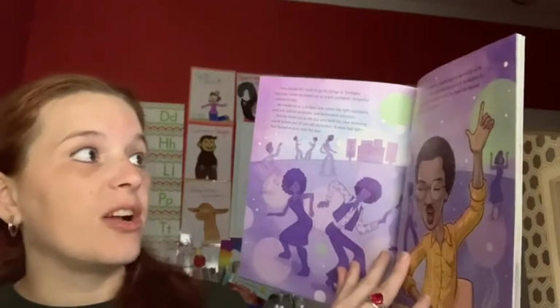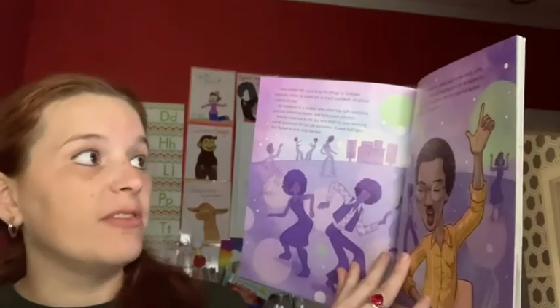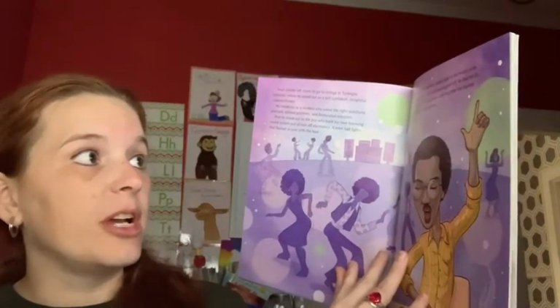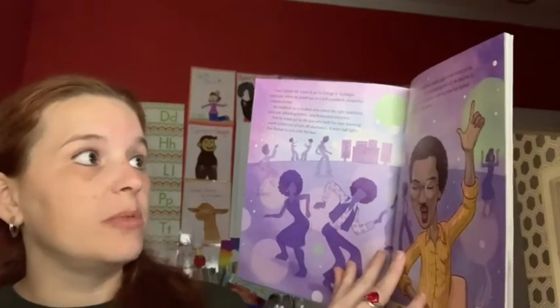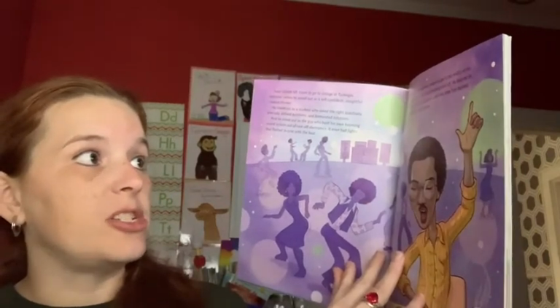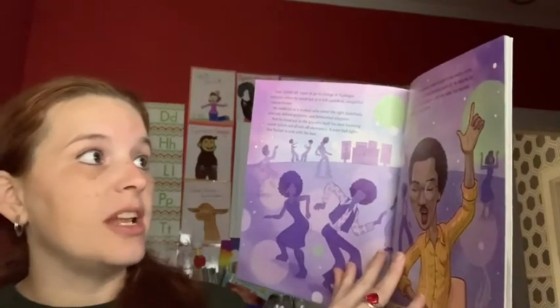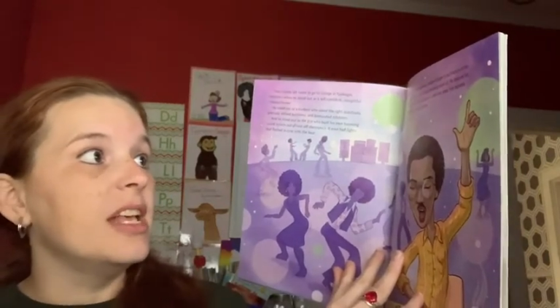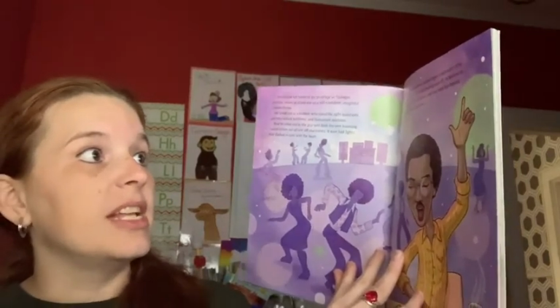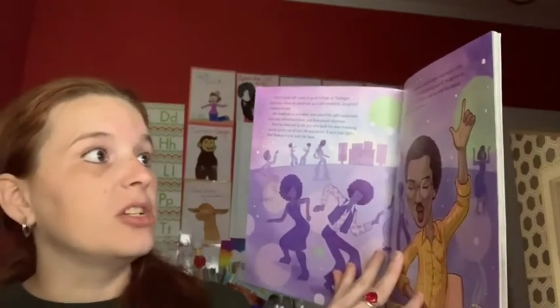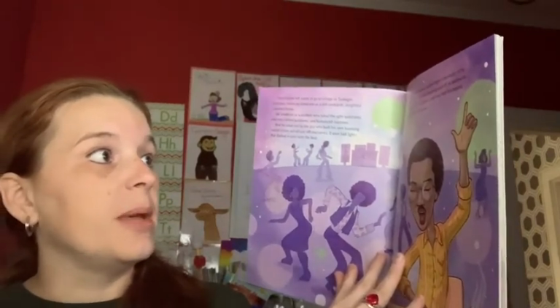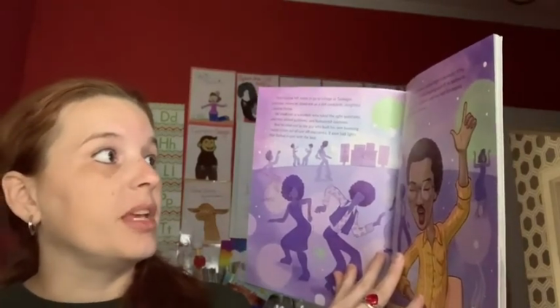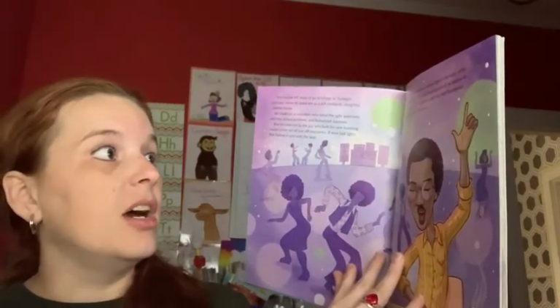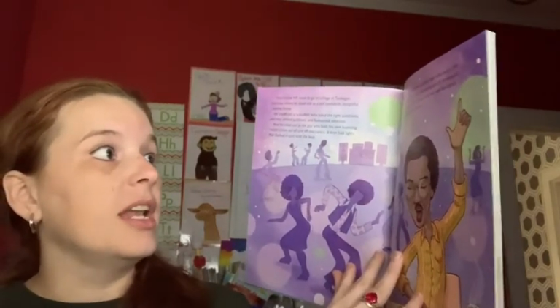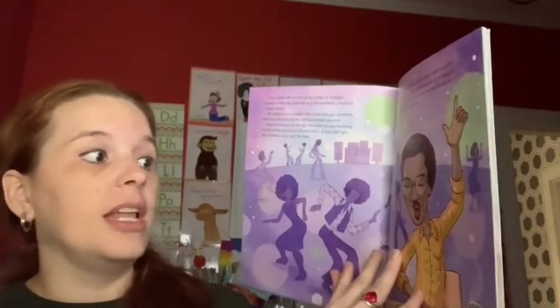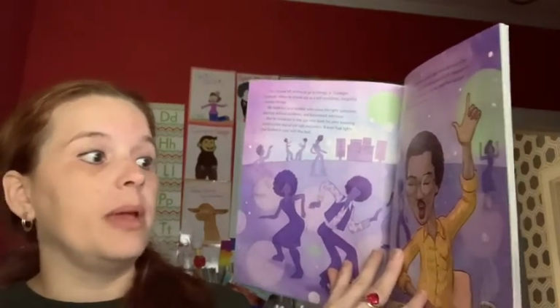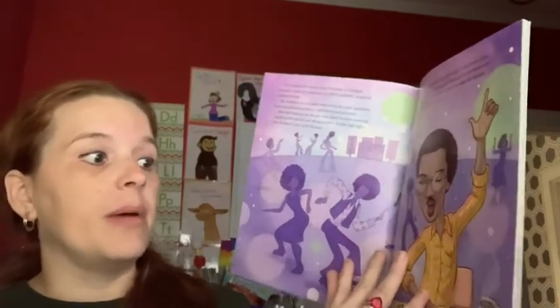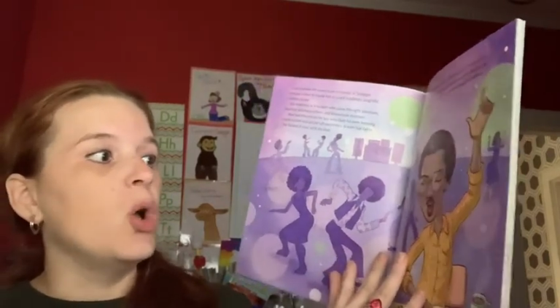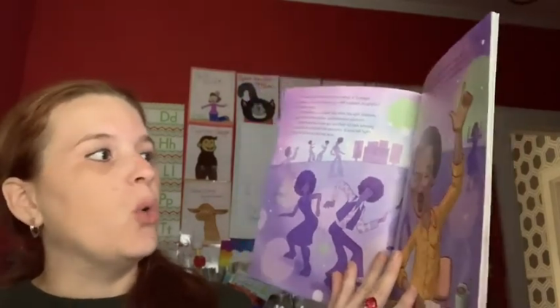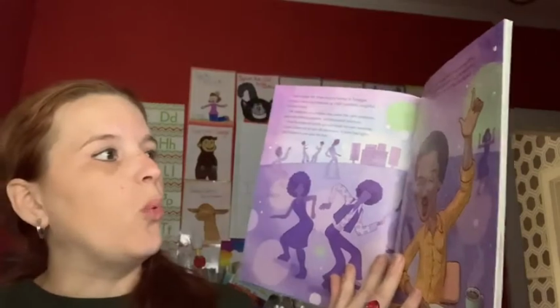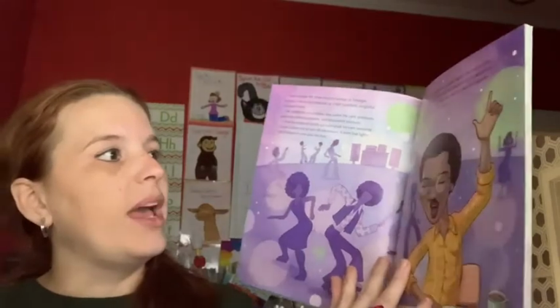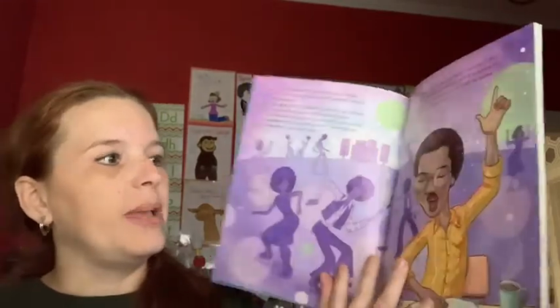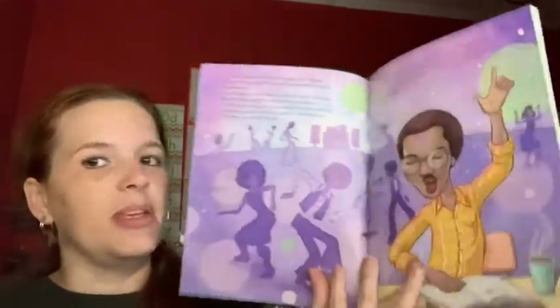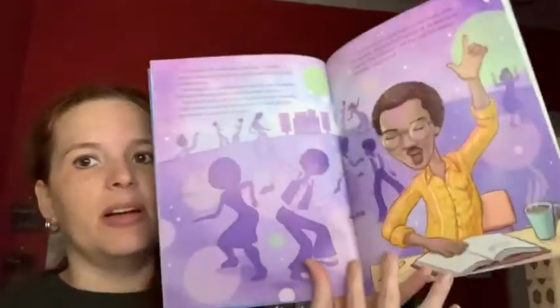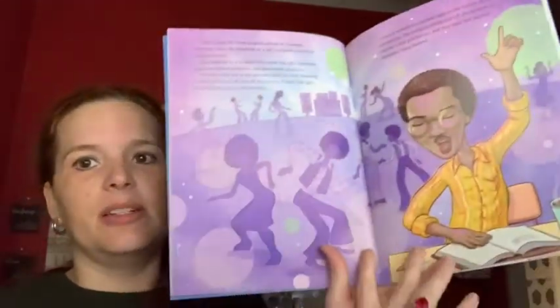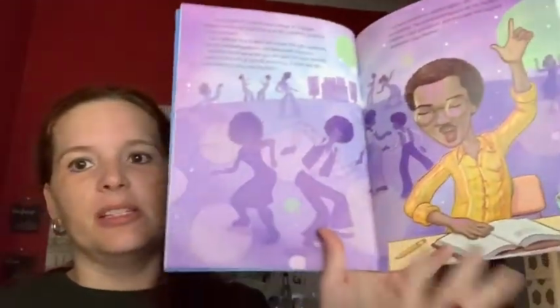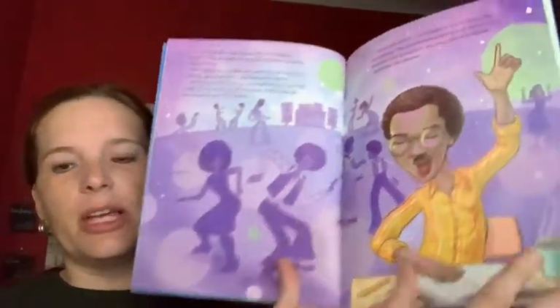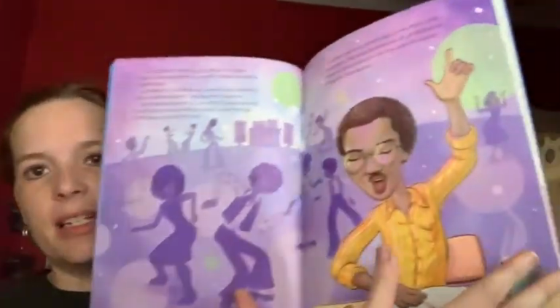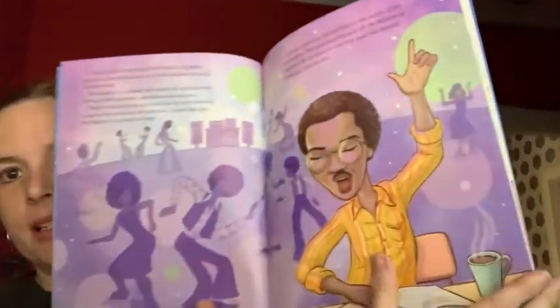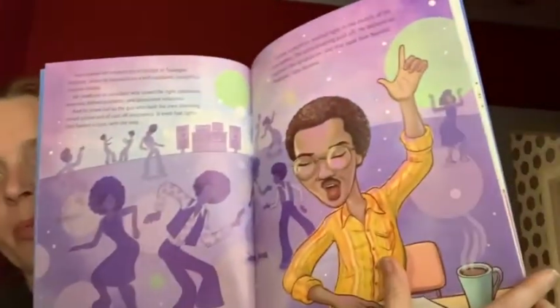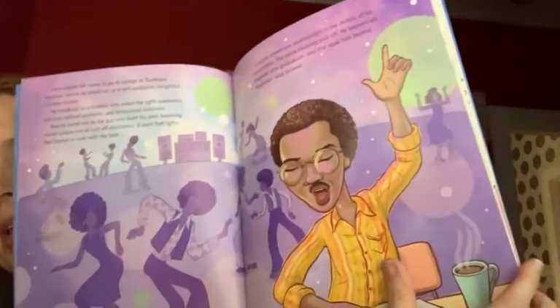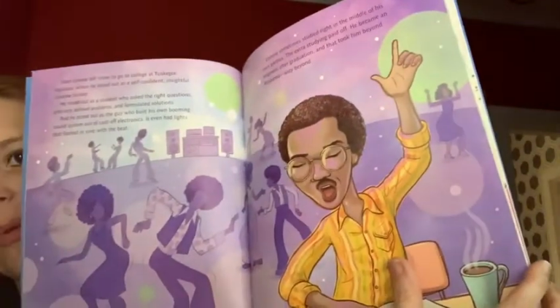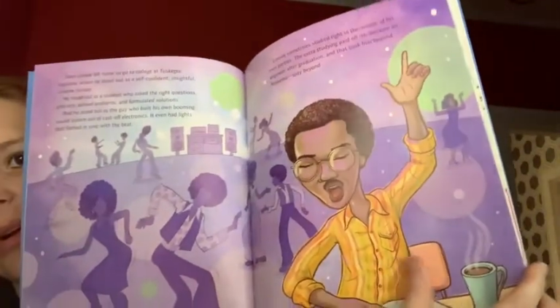The extra studying paid off — he became an engineer after graduation. That took him beyond Alabama, way beyond.